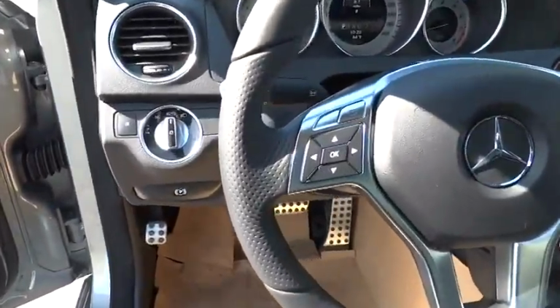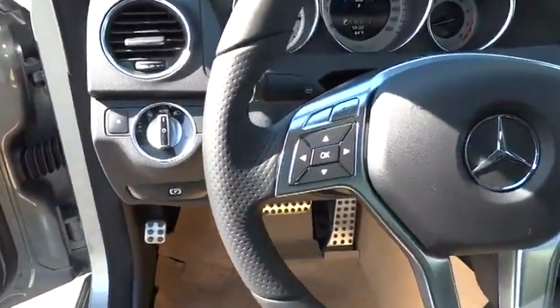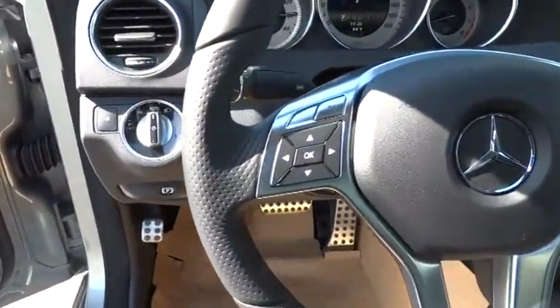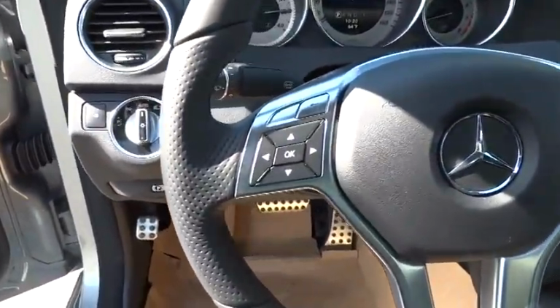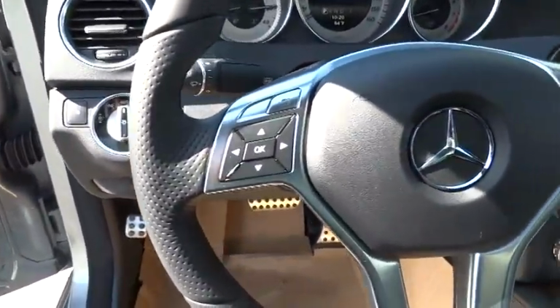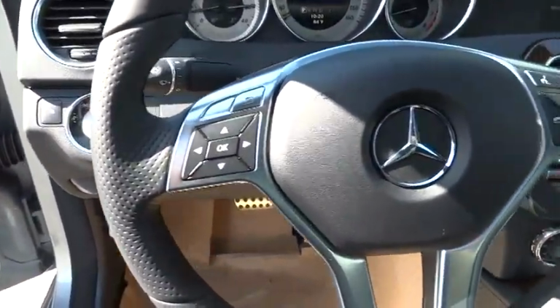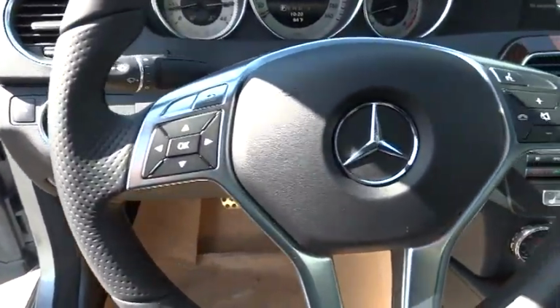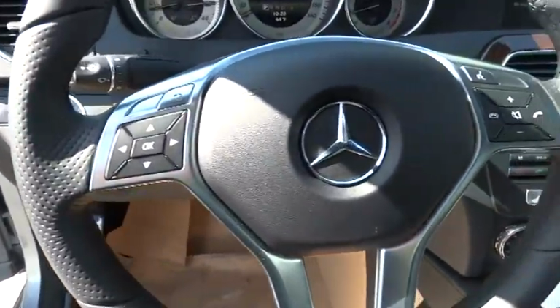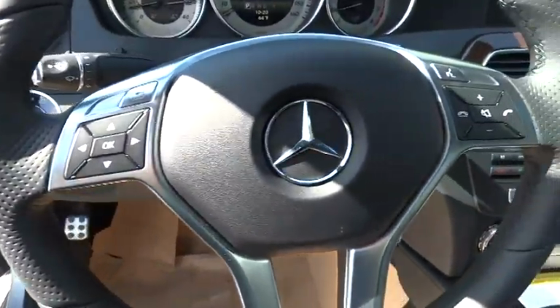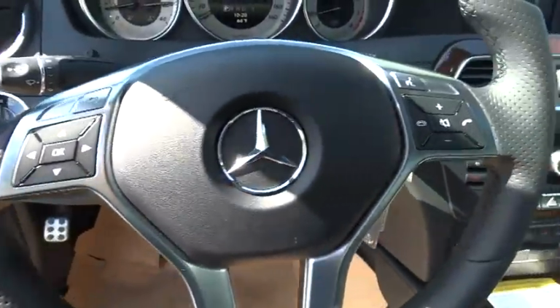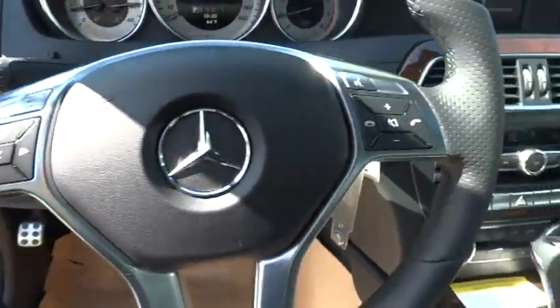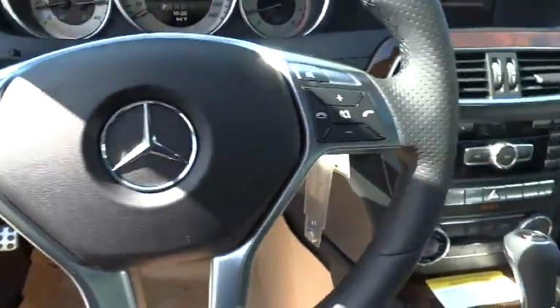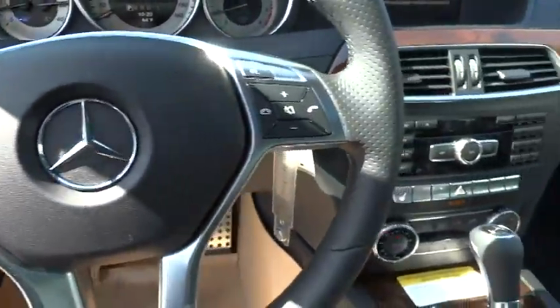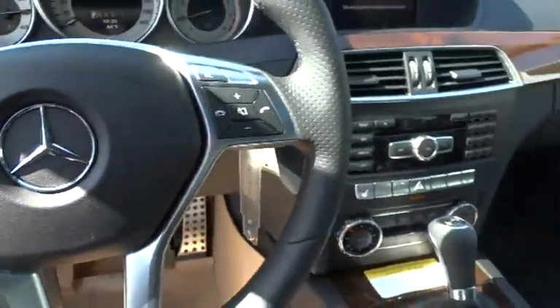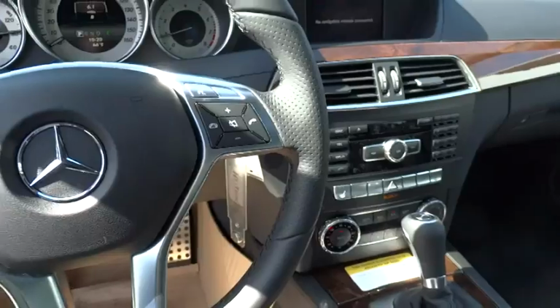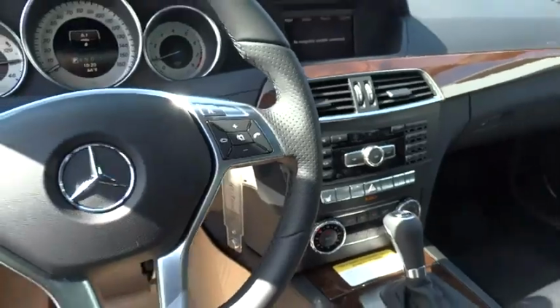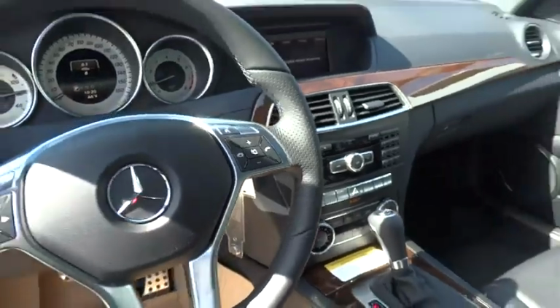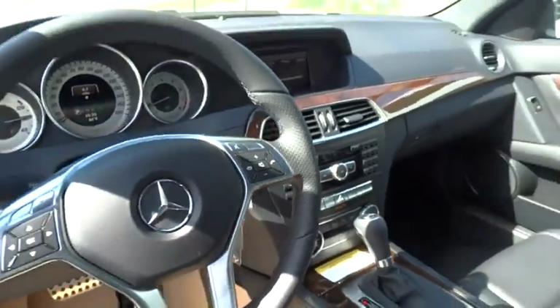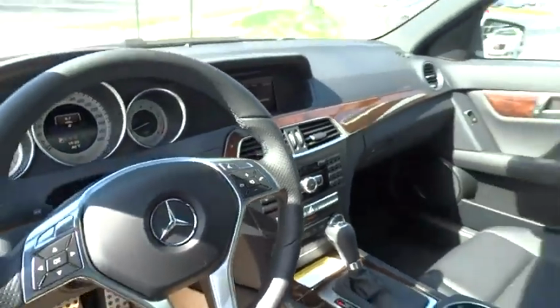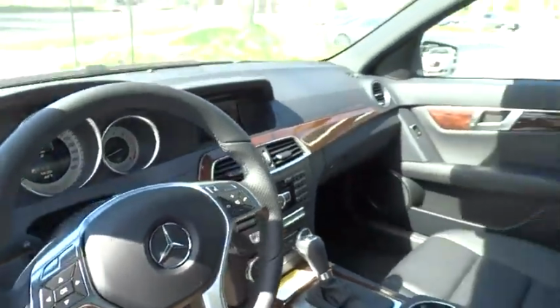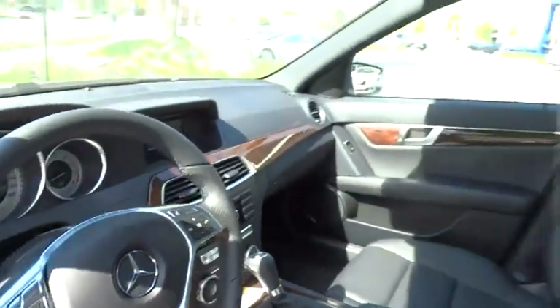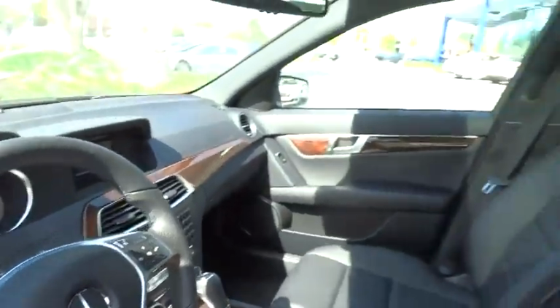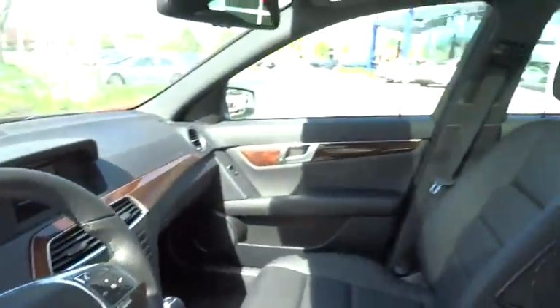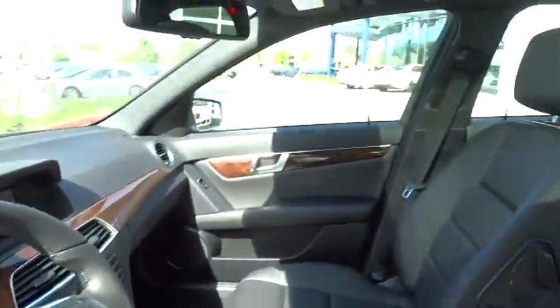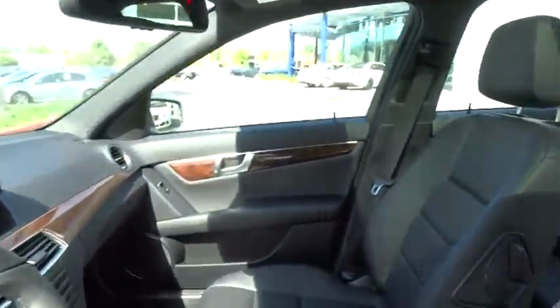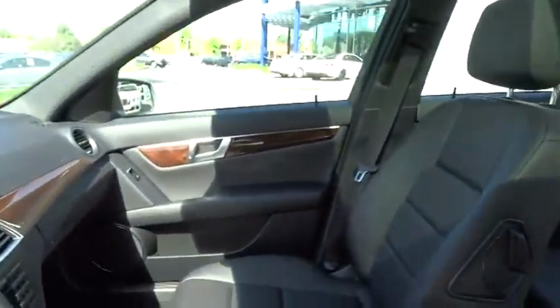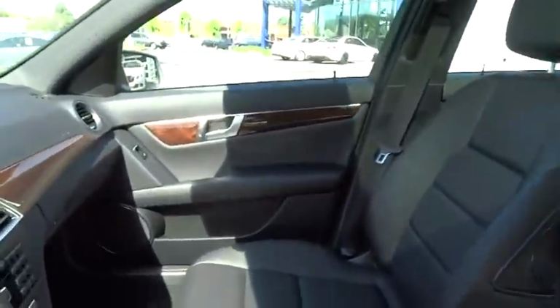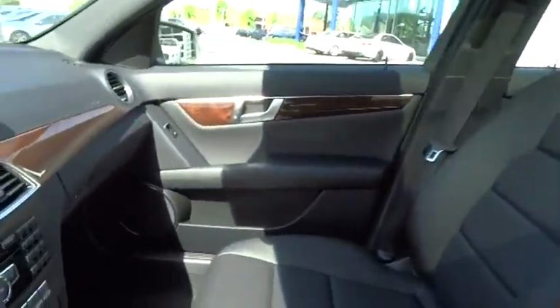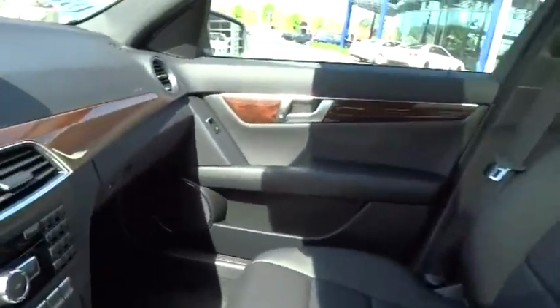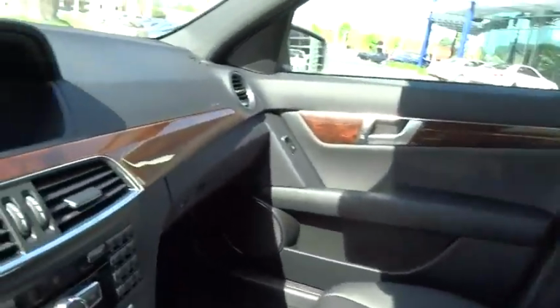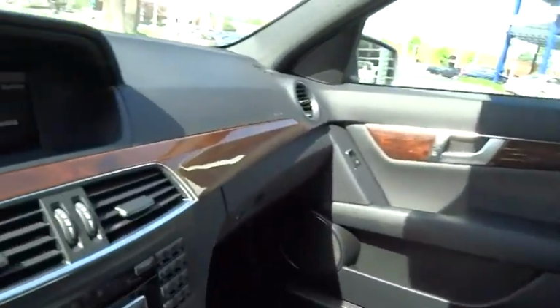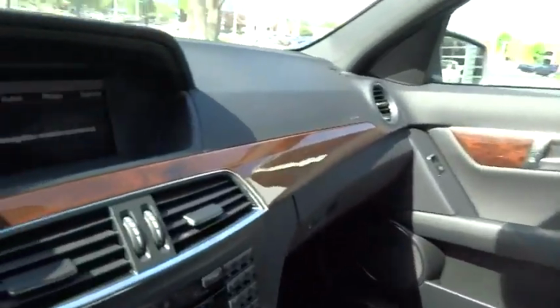MP3 player. If you like it online, you'll love it in your driveway. Take it for a spin today.